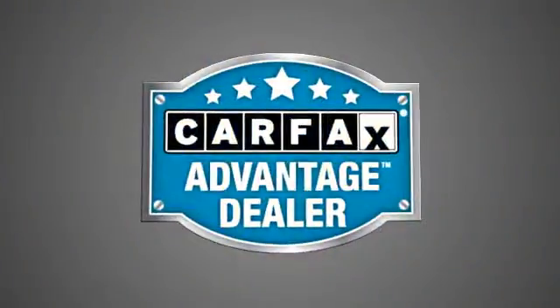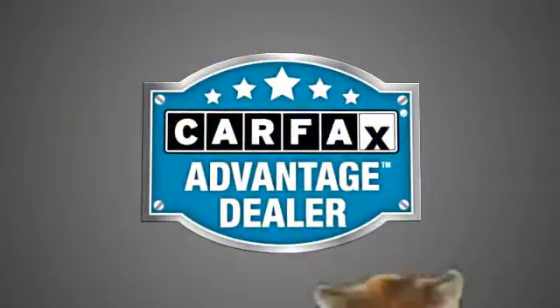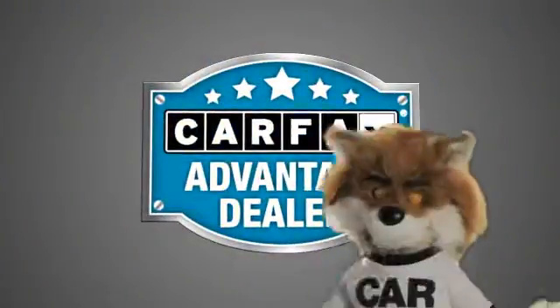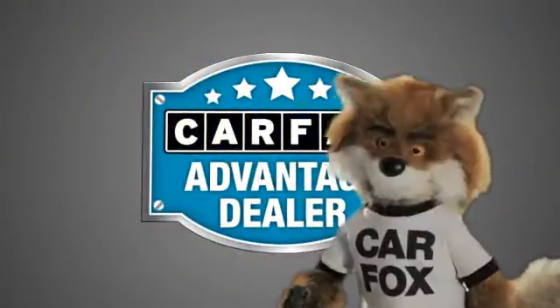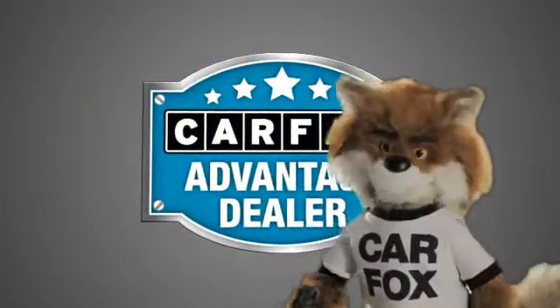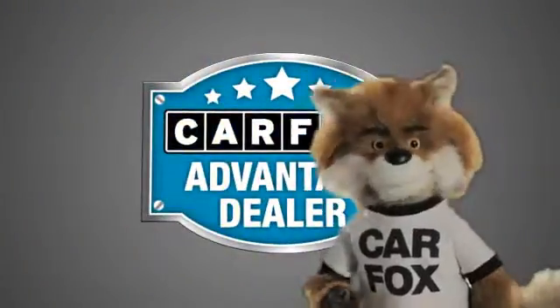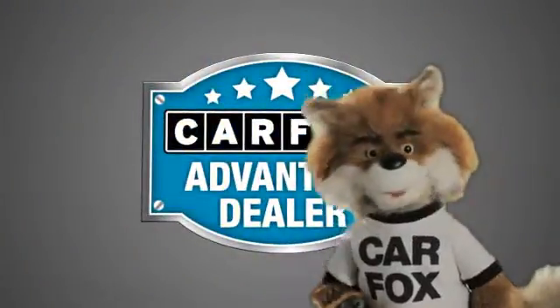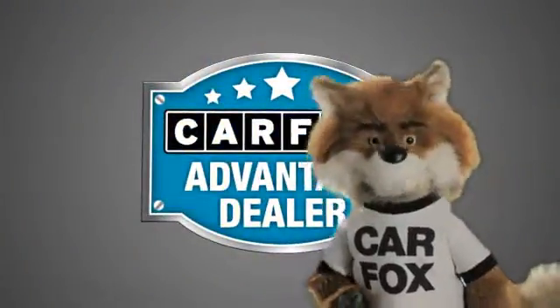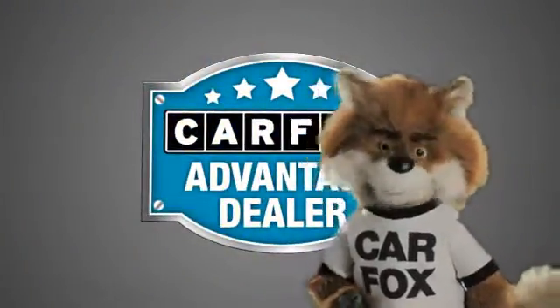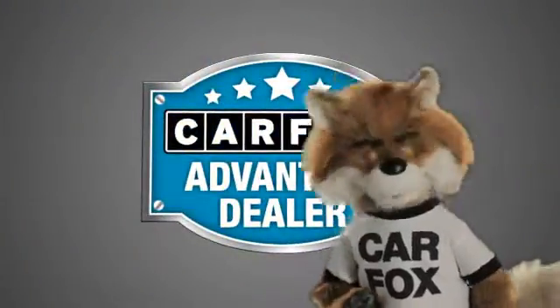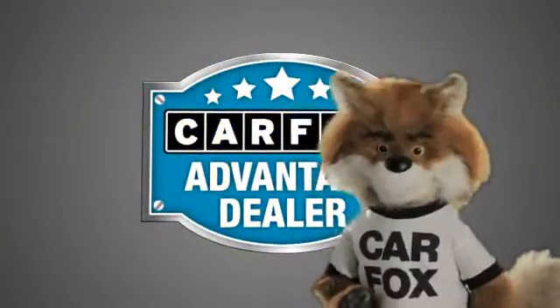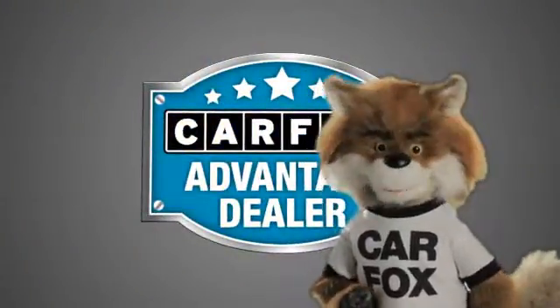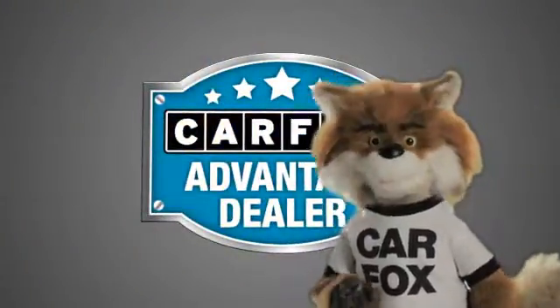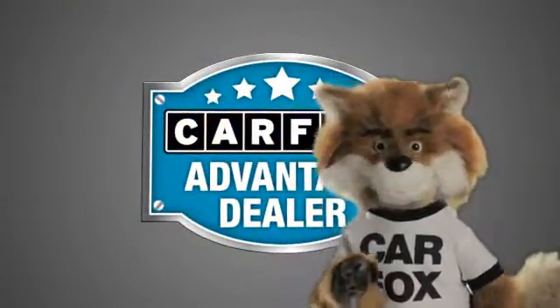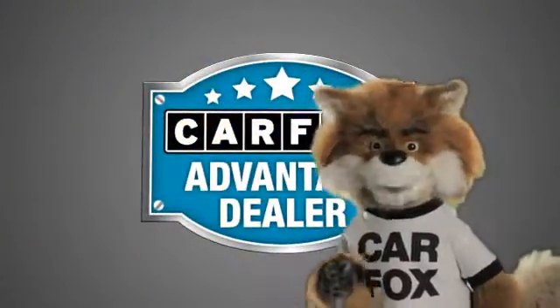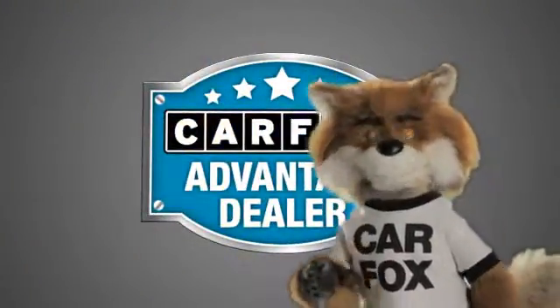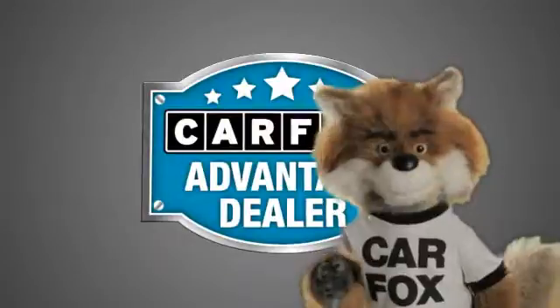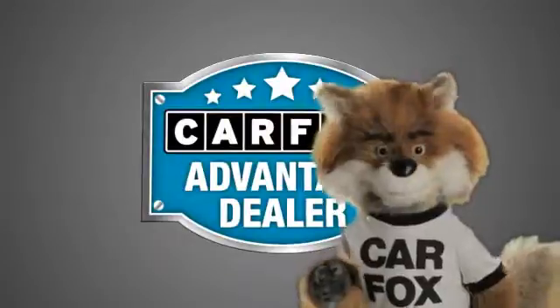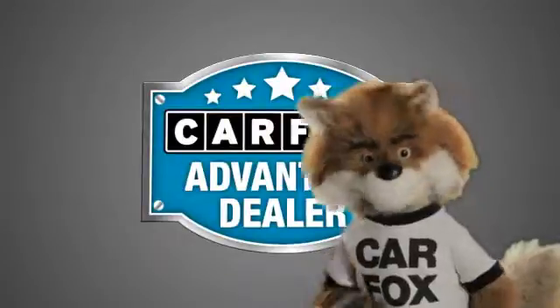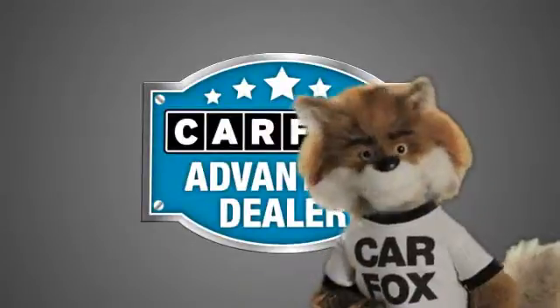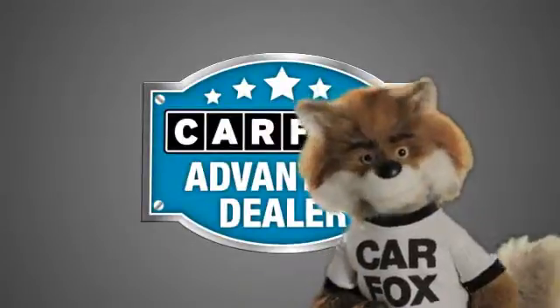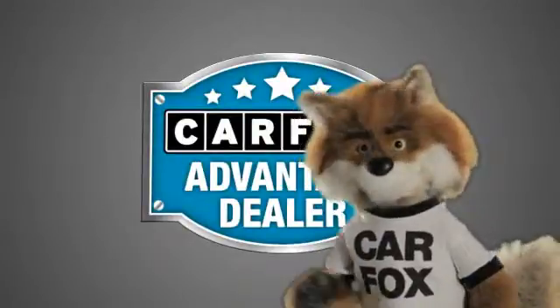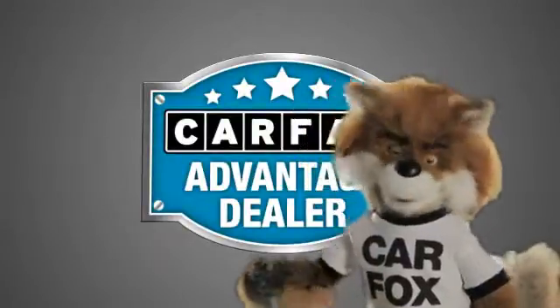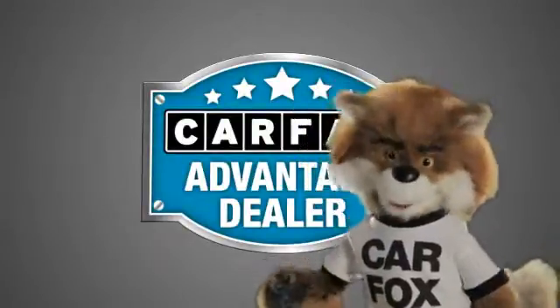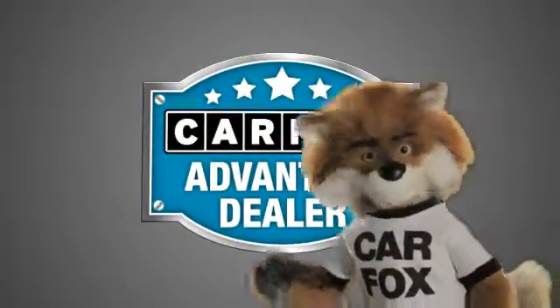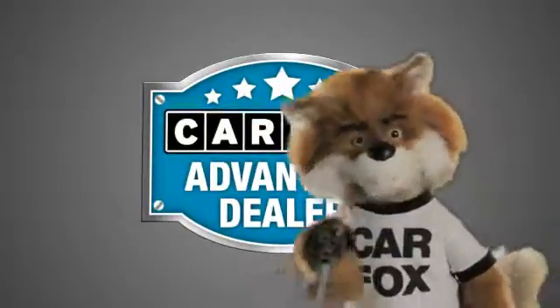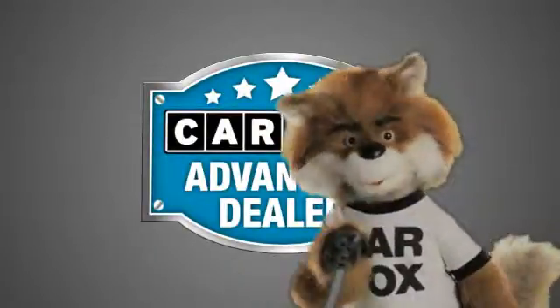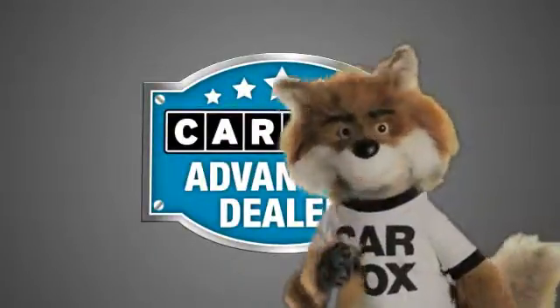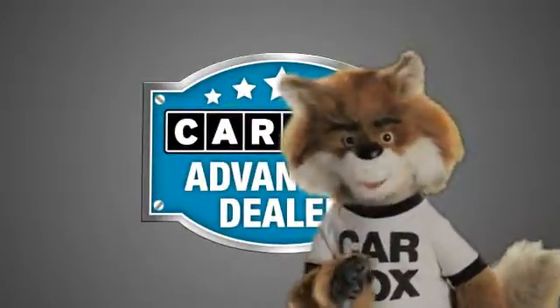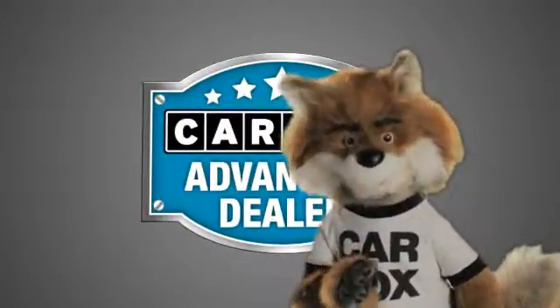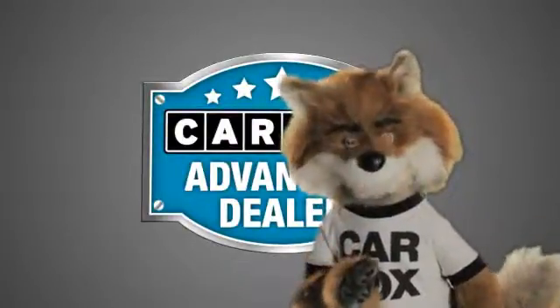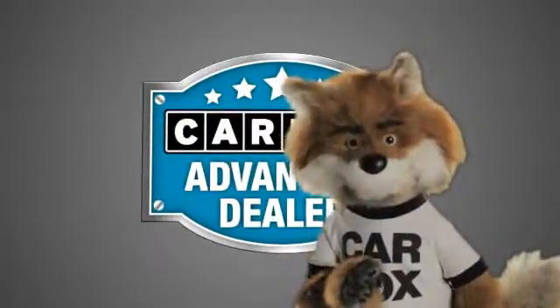Just say, show me the Carfax, at Sunbury Motors Ford Lincoln Hyundai, a Carfax Advantage dealer.